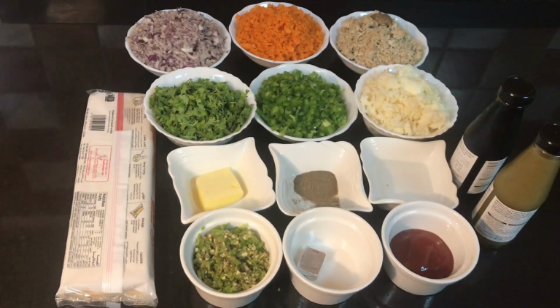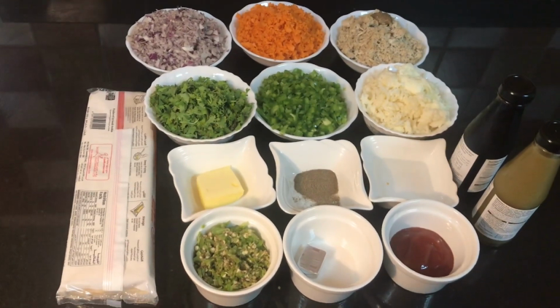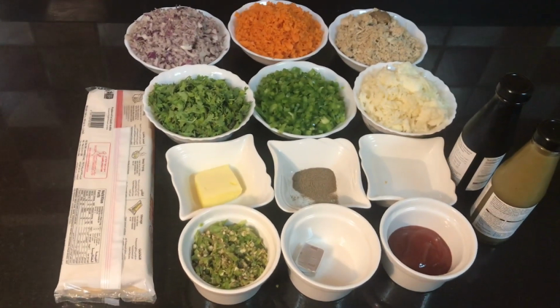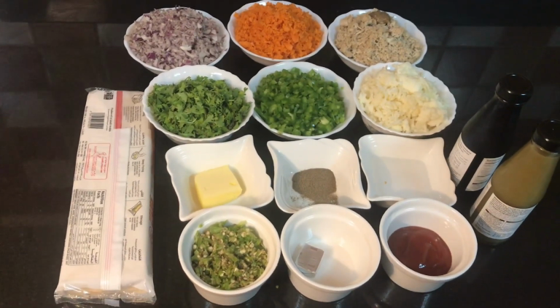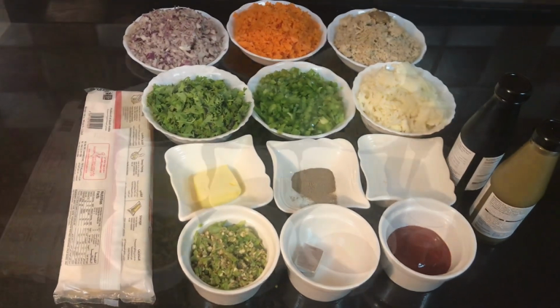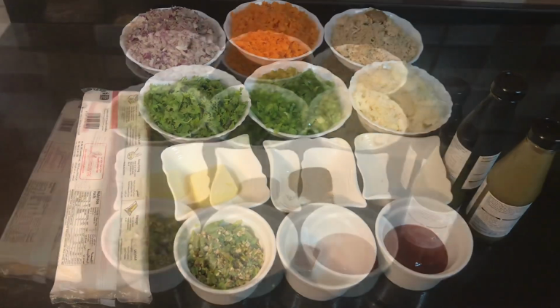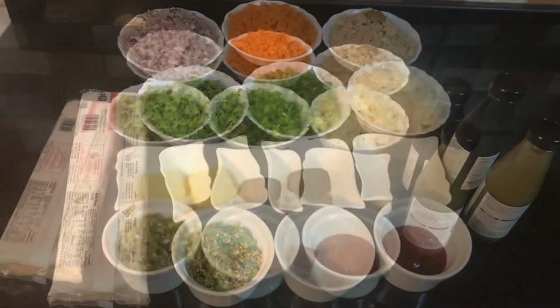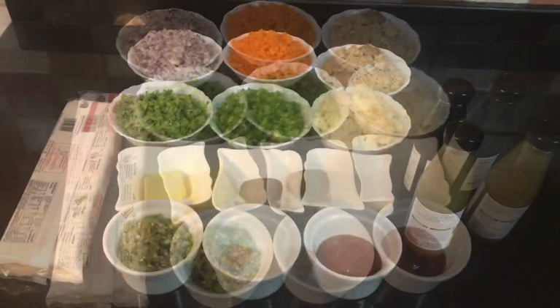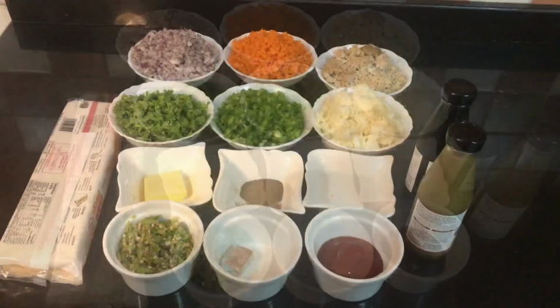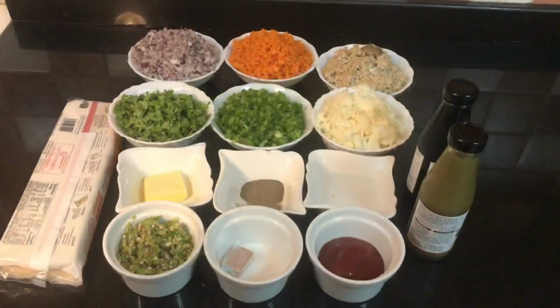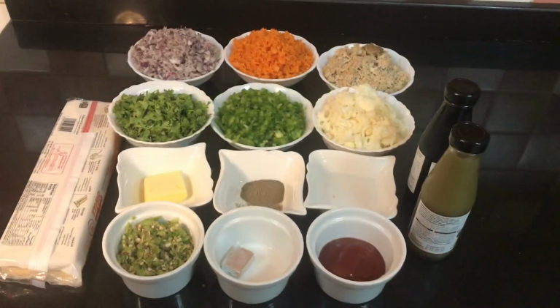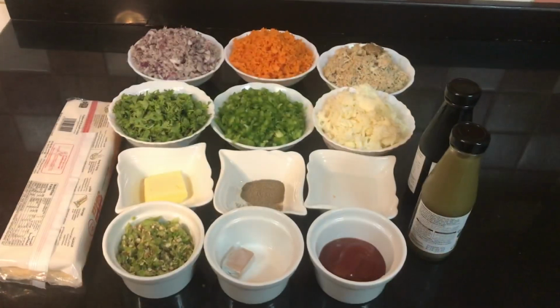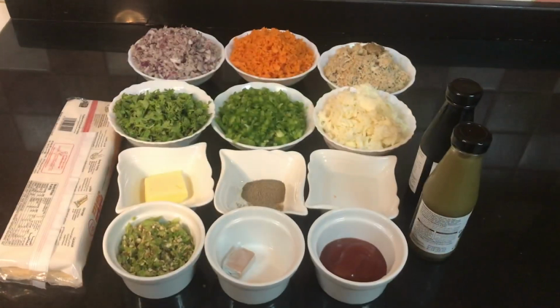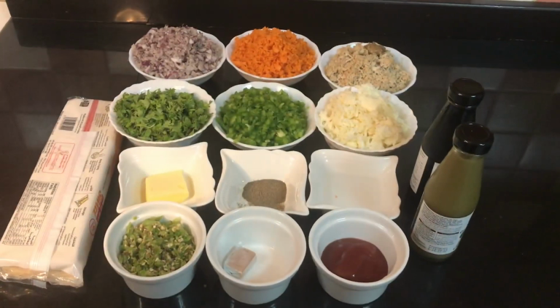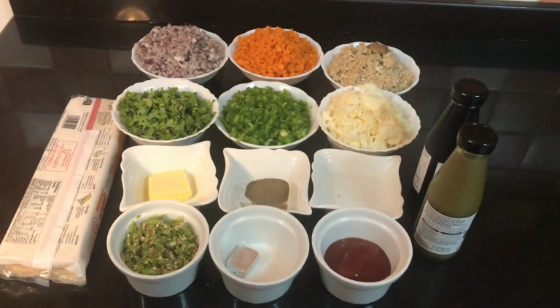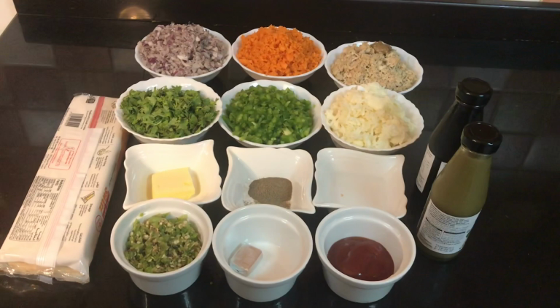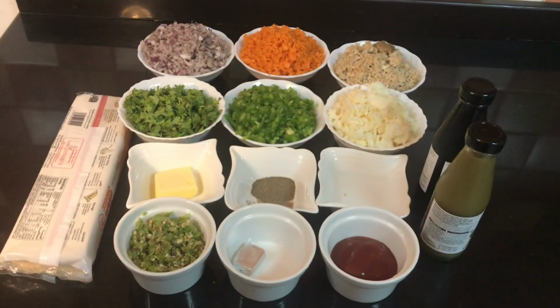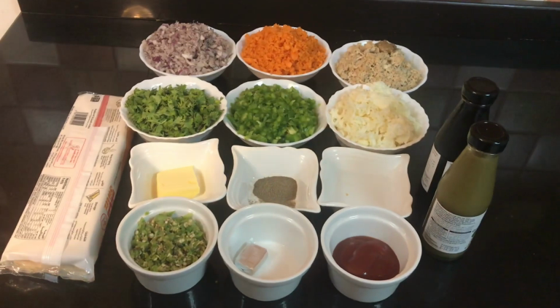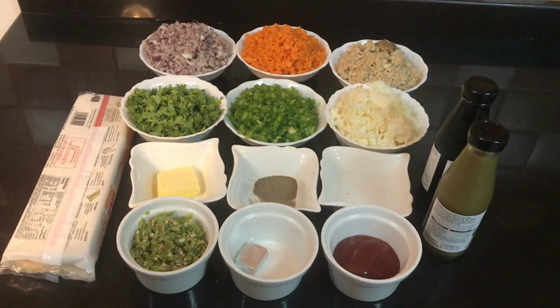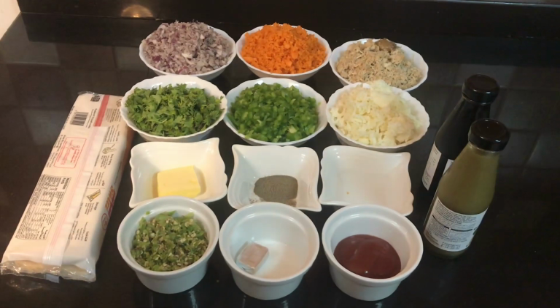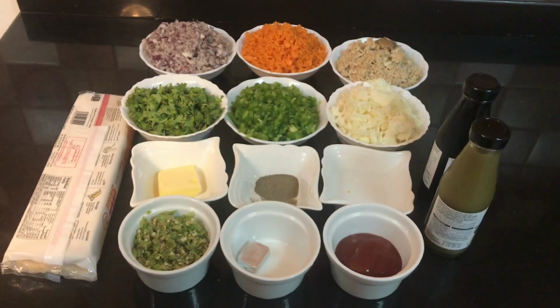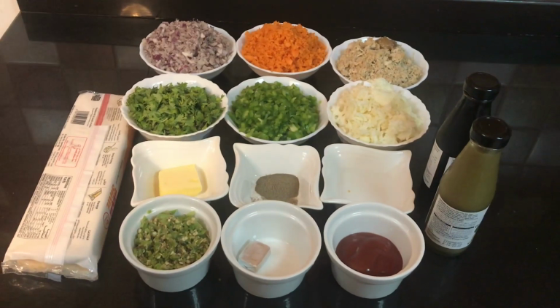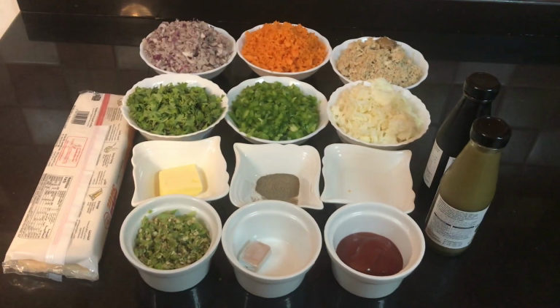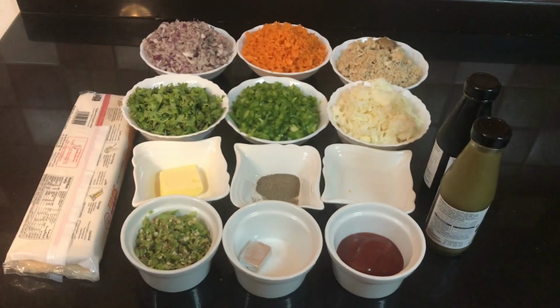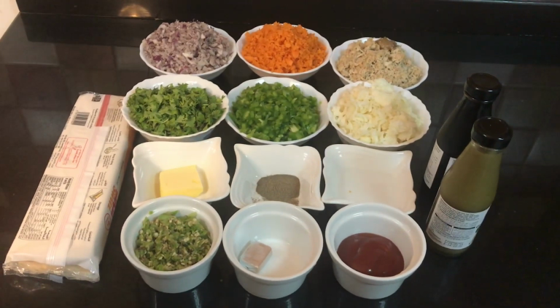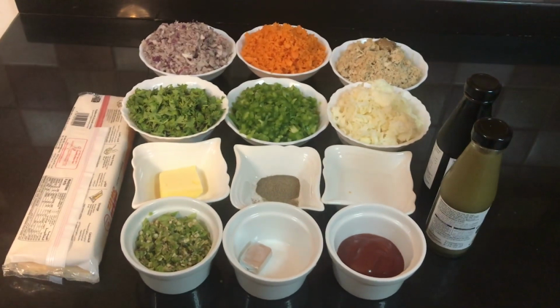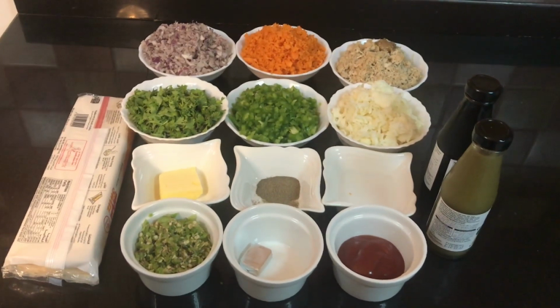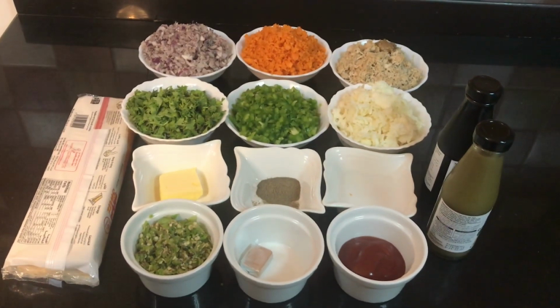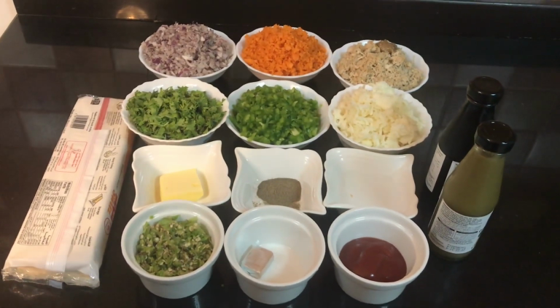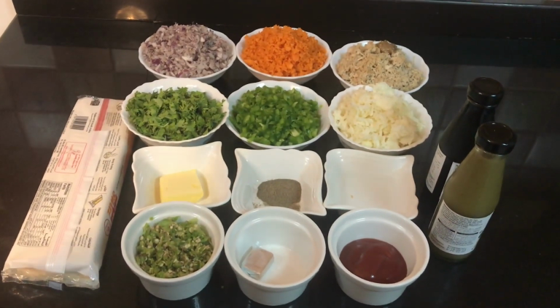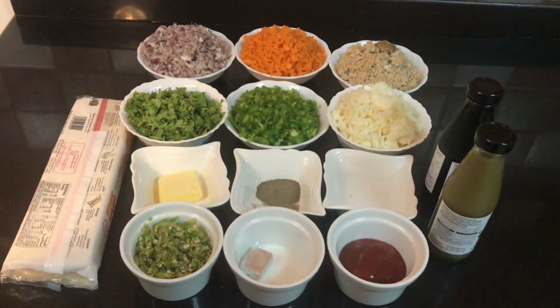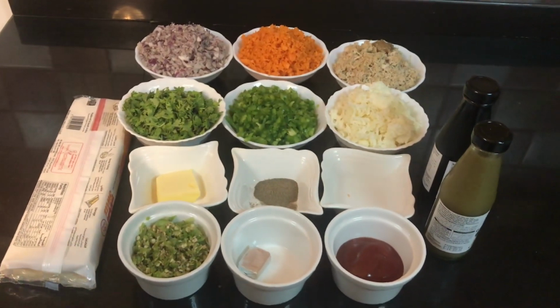If you want, you can skip the green chilli sauce, and if you want extra spiciness then you can add it.